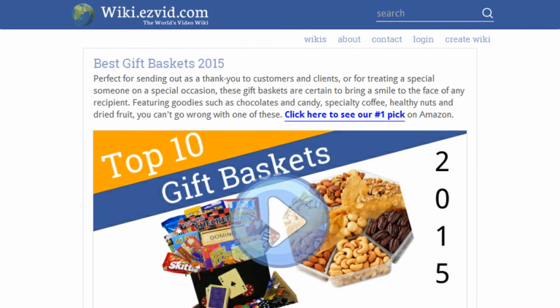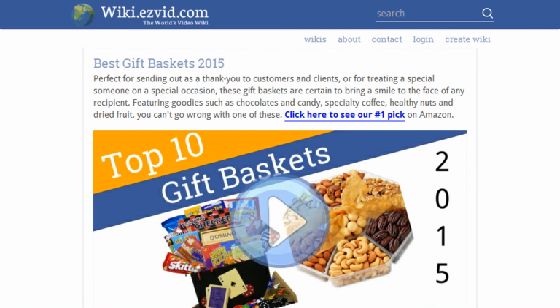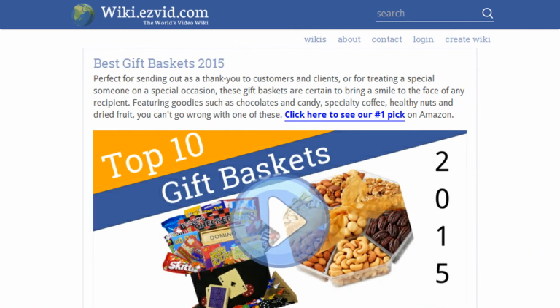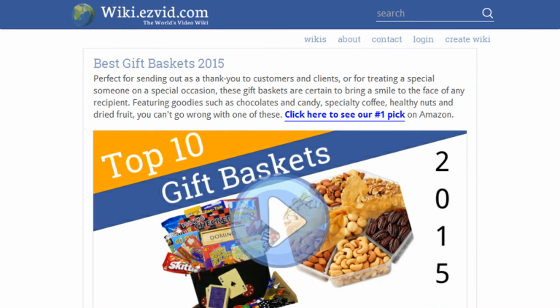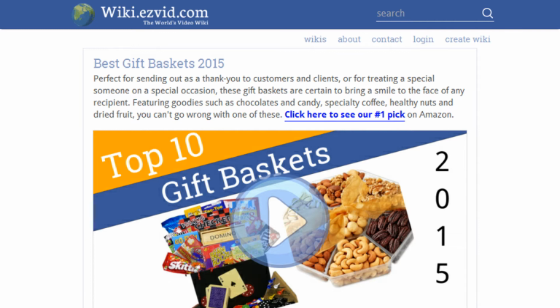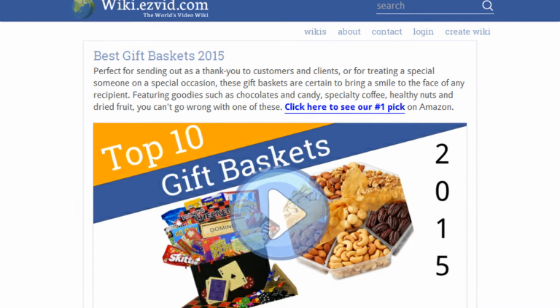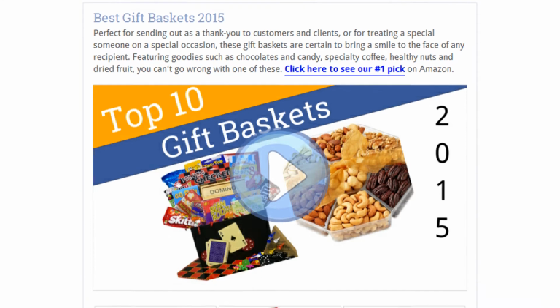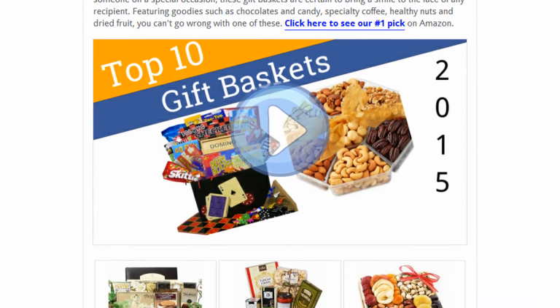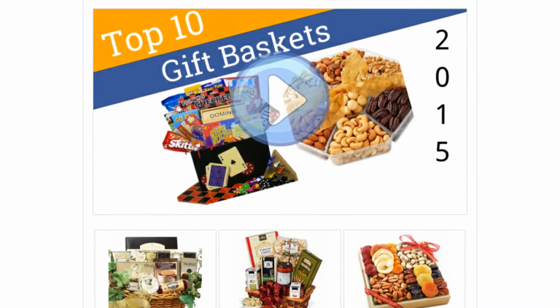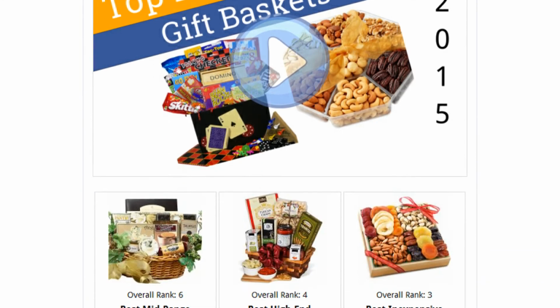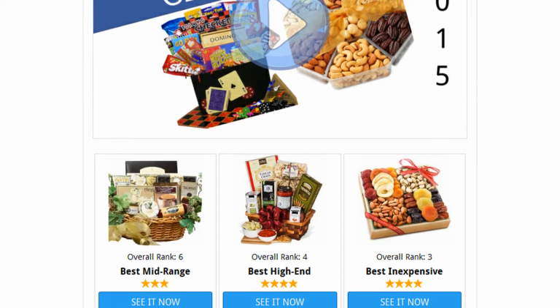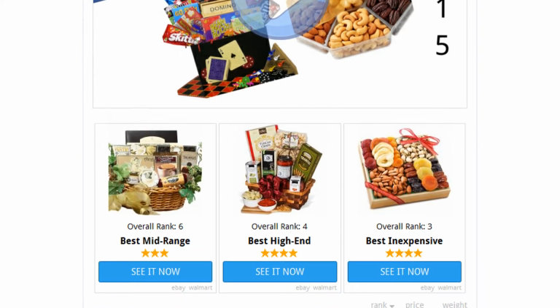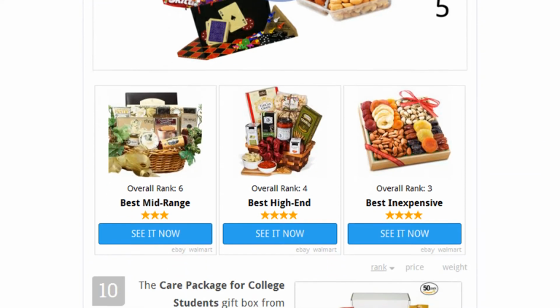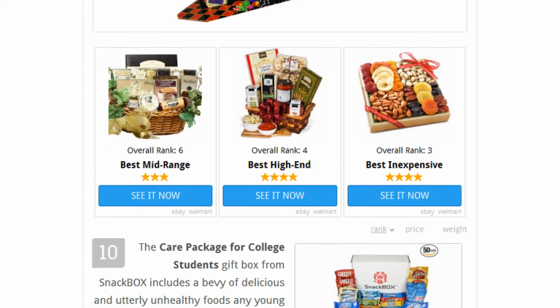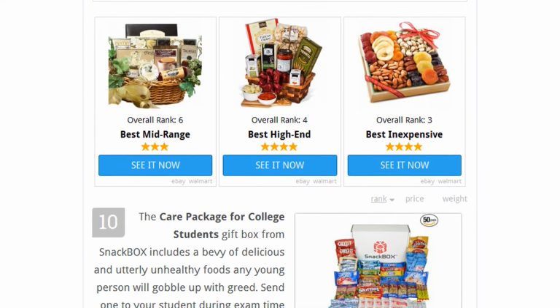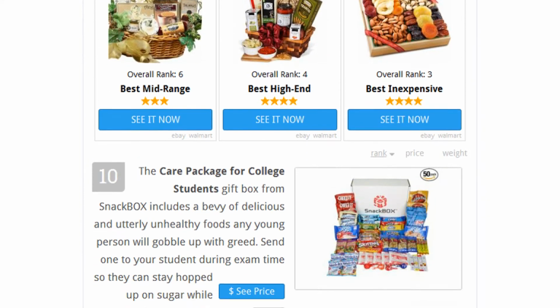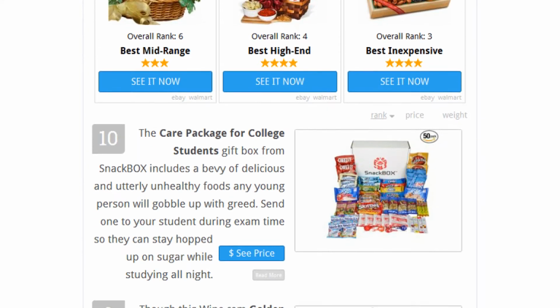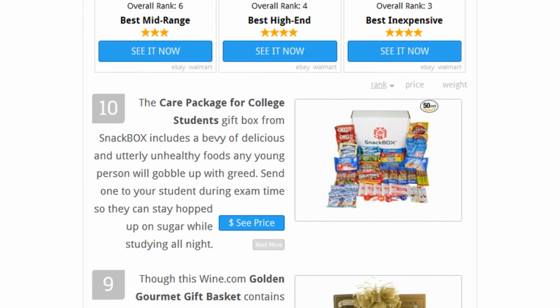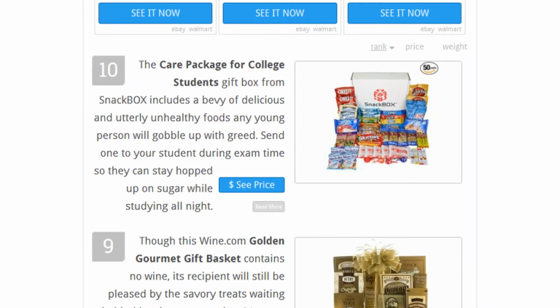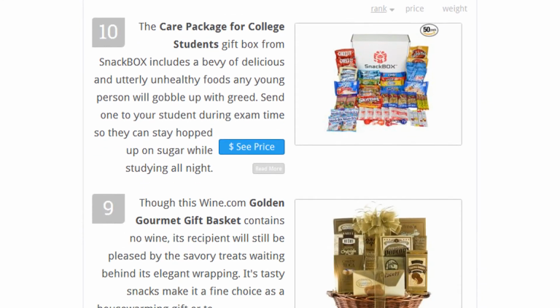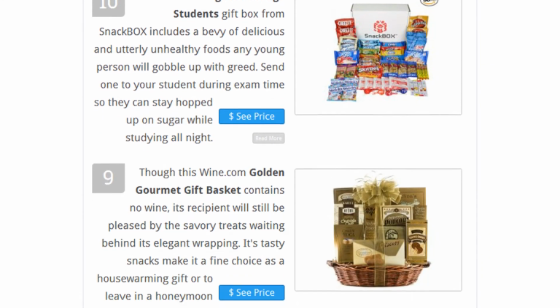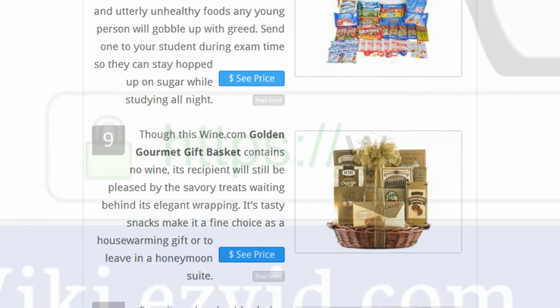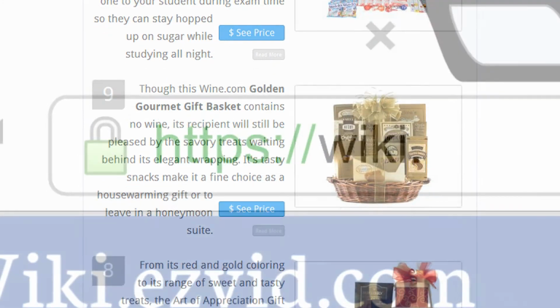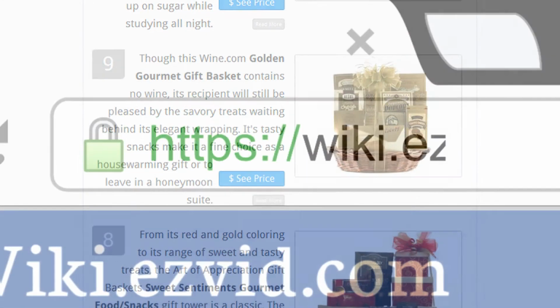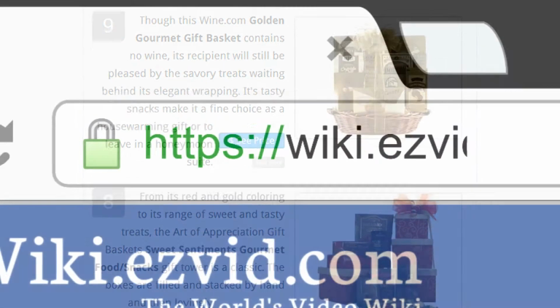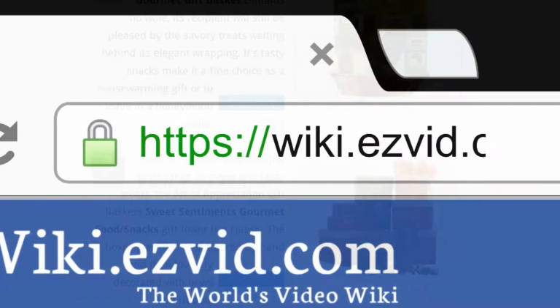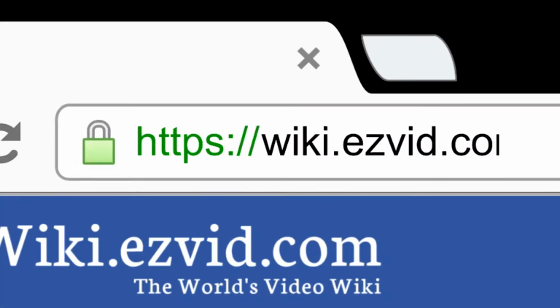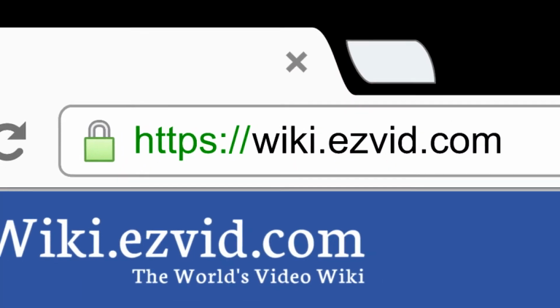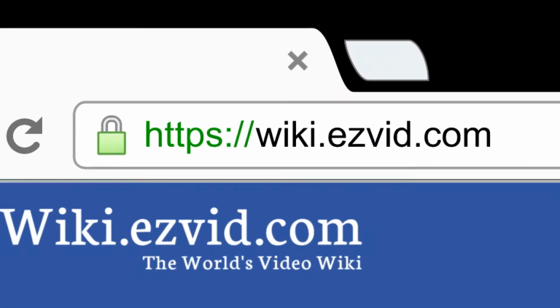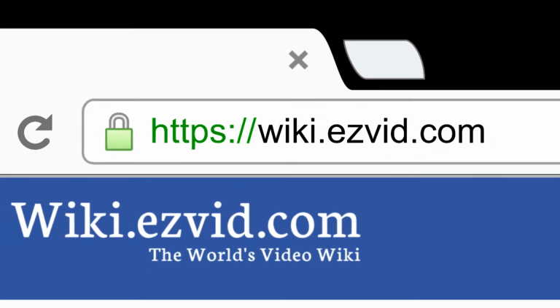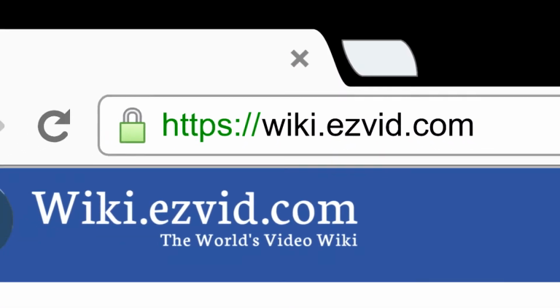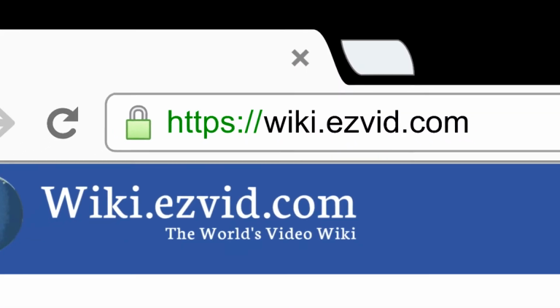To see all this stuff, go to wiki.easyvid.com and search for gift baskets or click beneath this video.